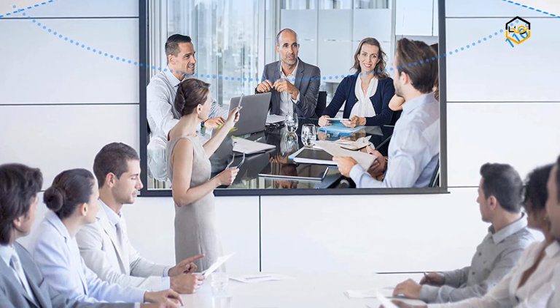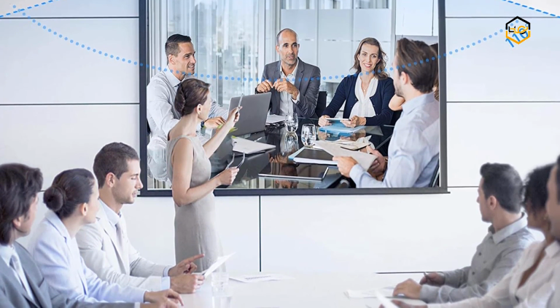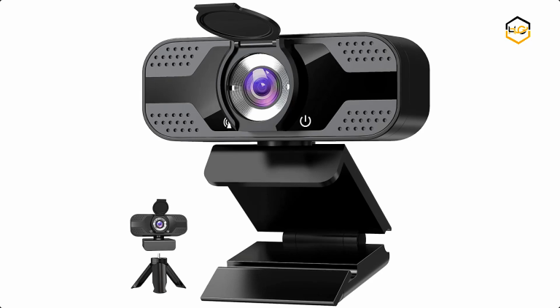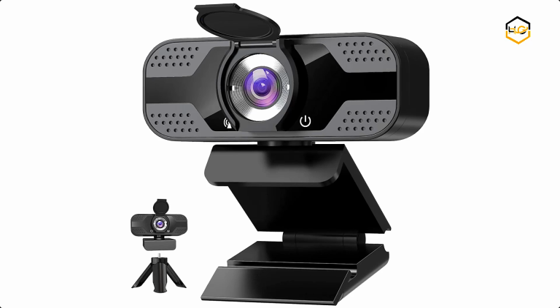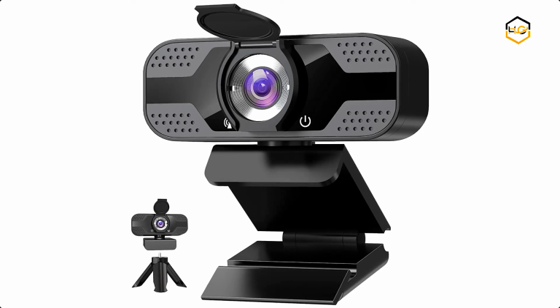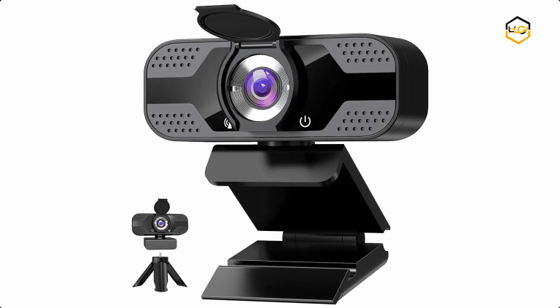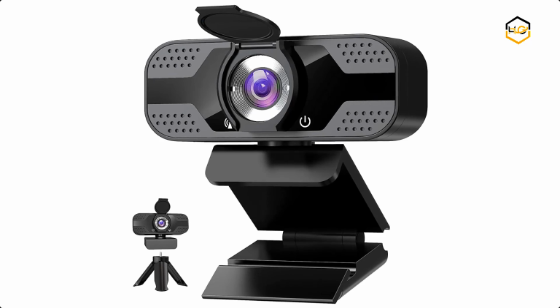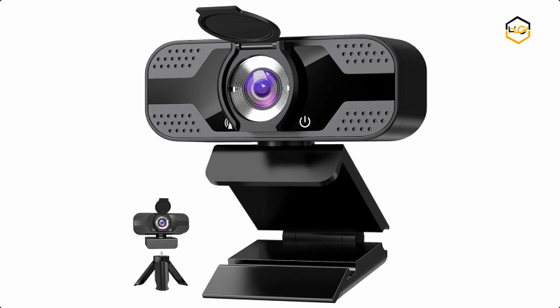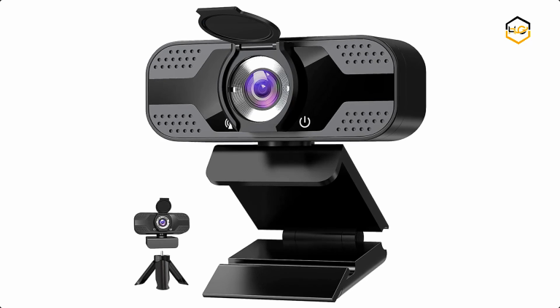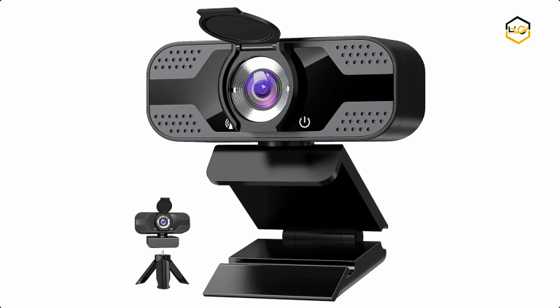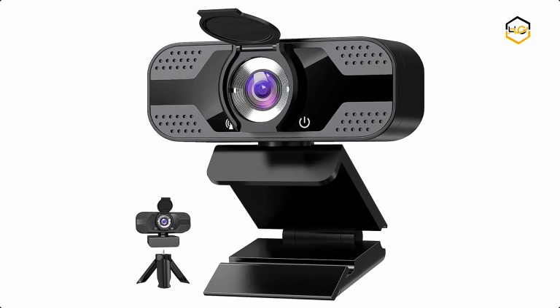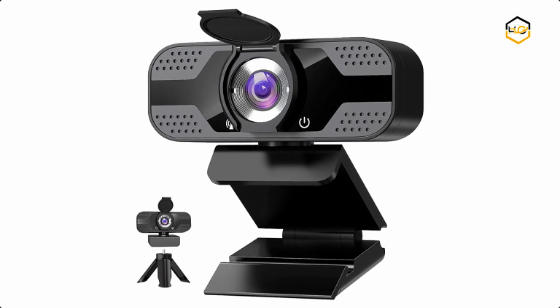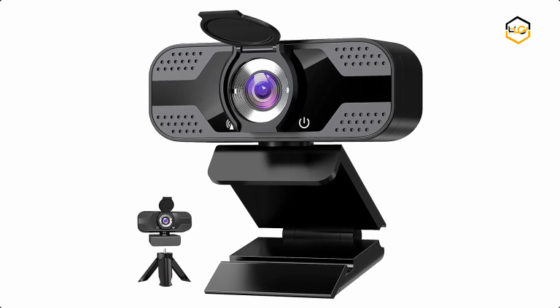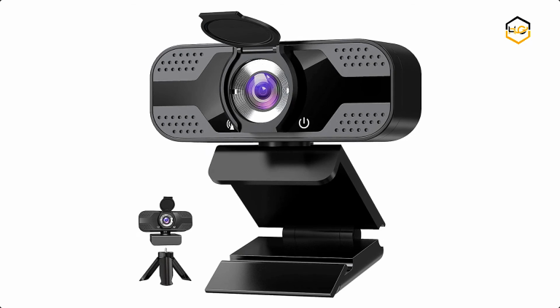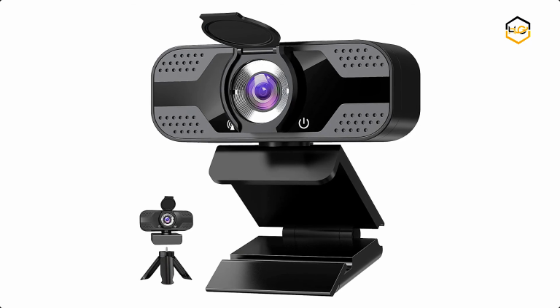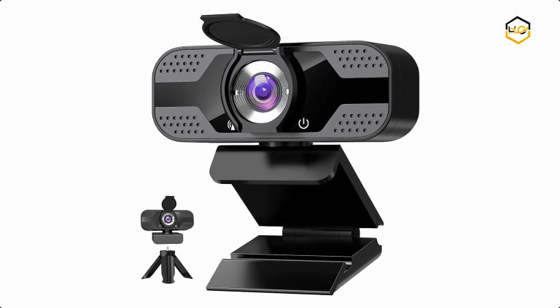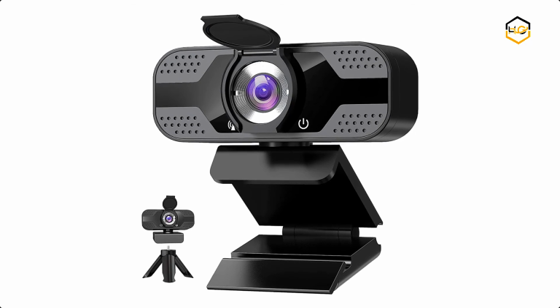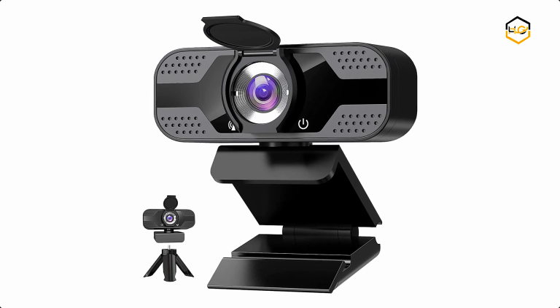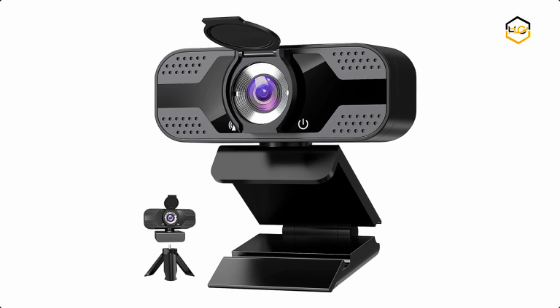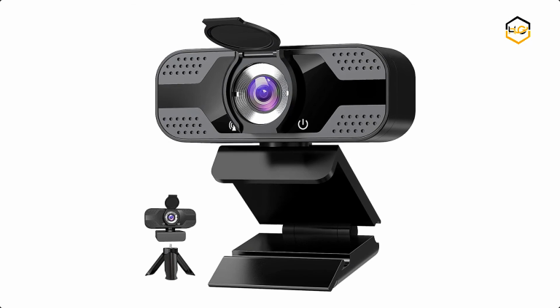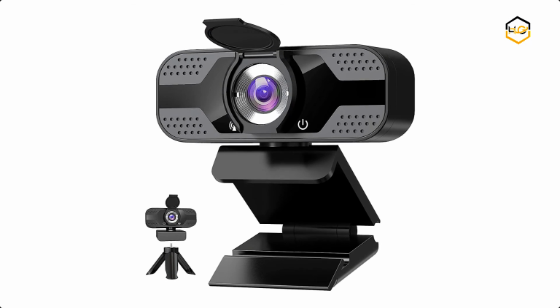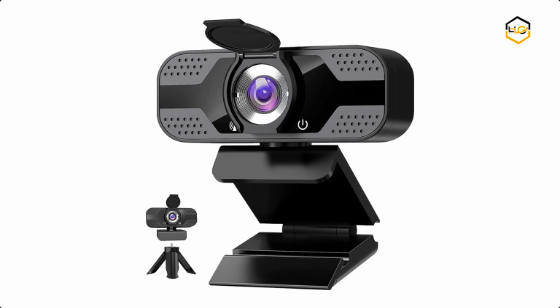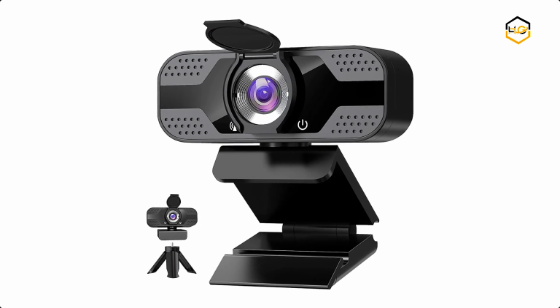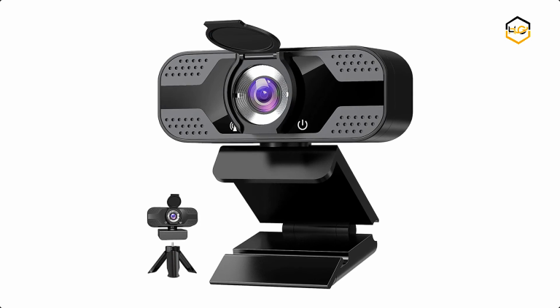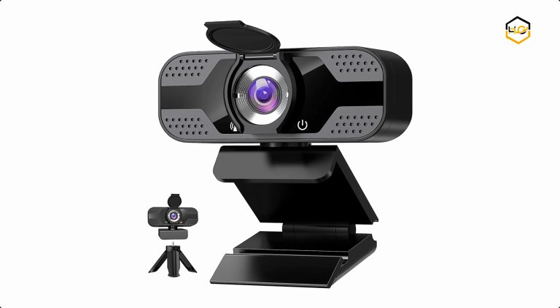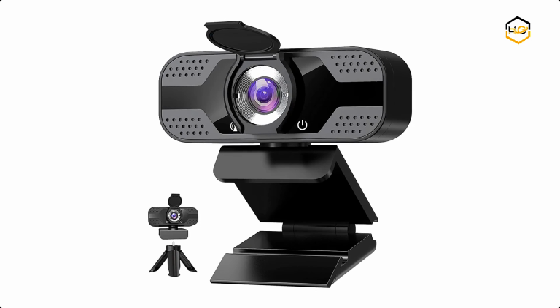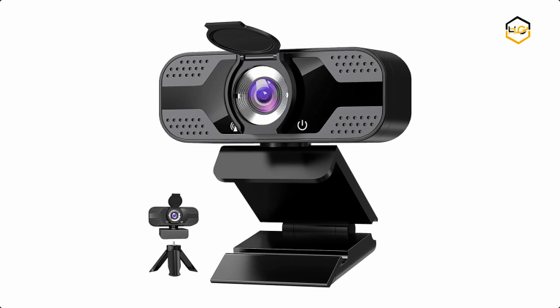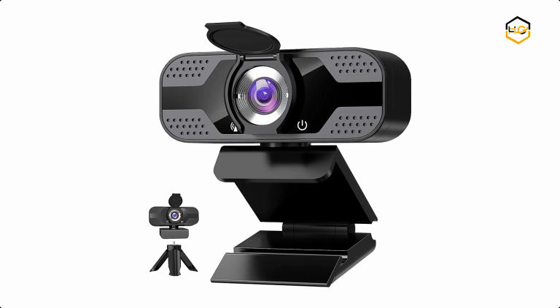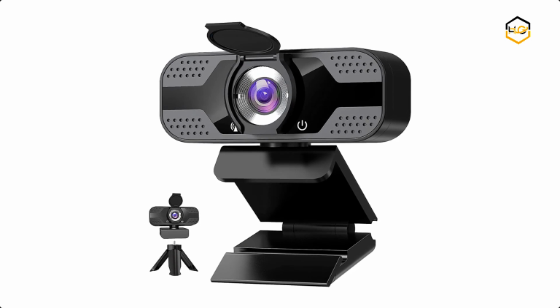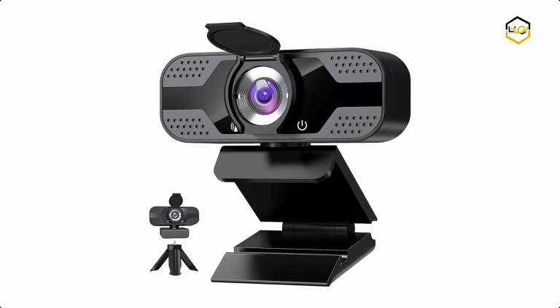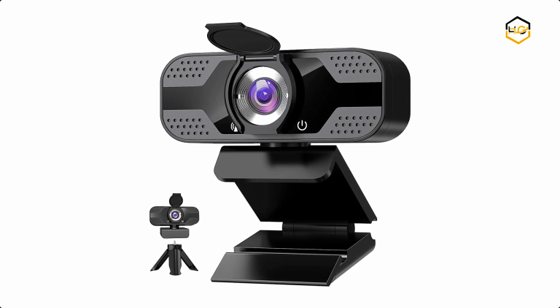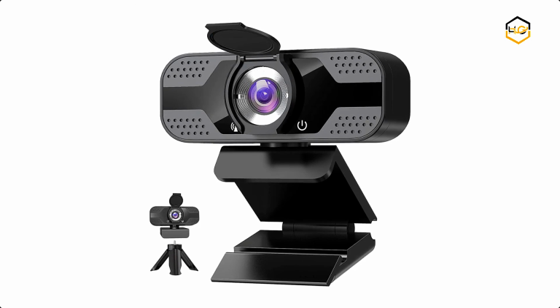Now it's your turn — let us know in the comment box below if this video helped you find the best webcam for streaming for your needs.